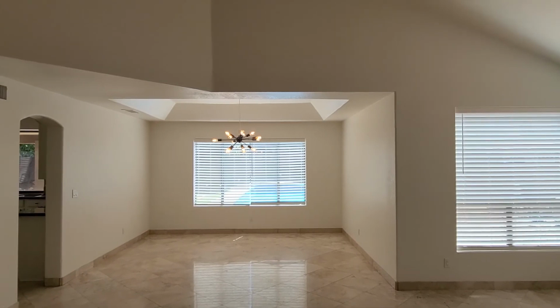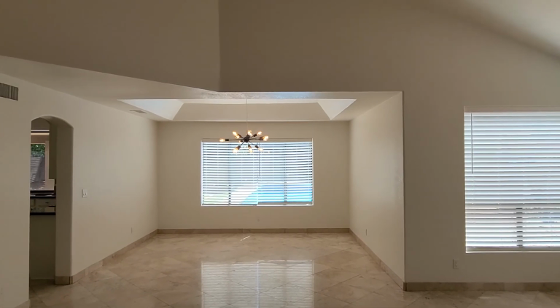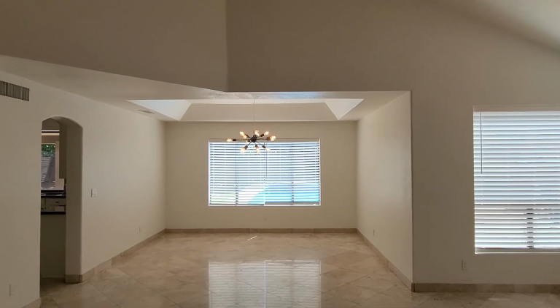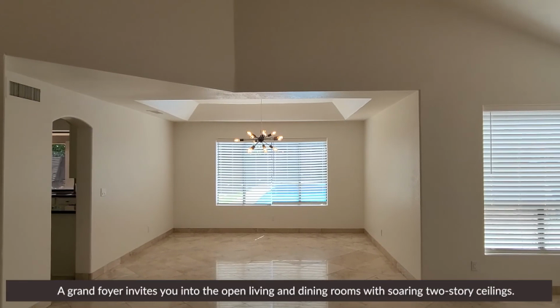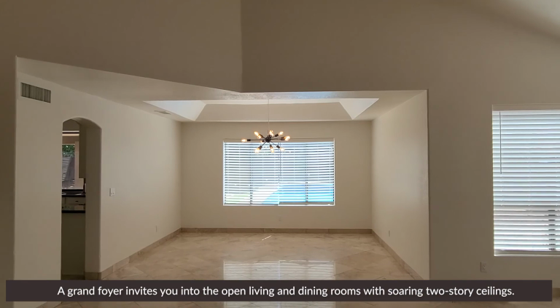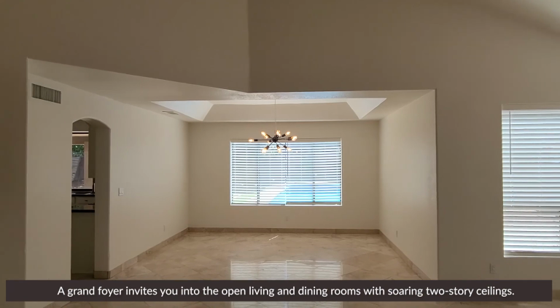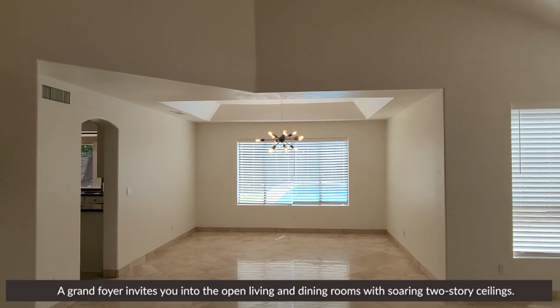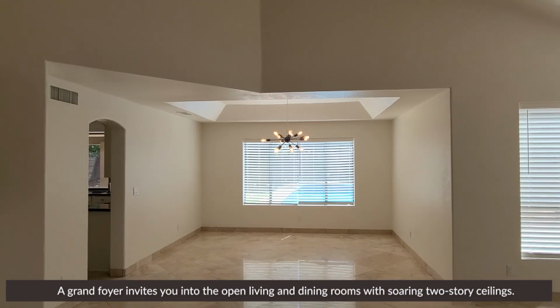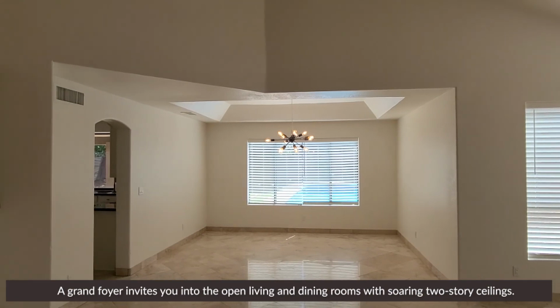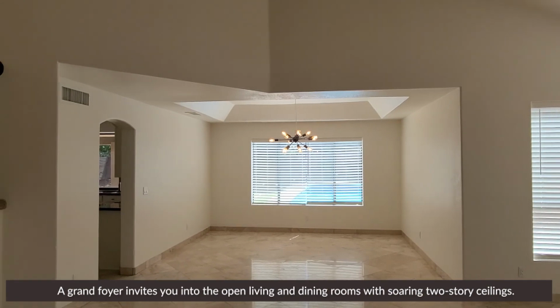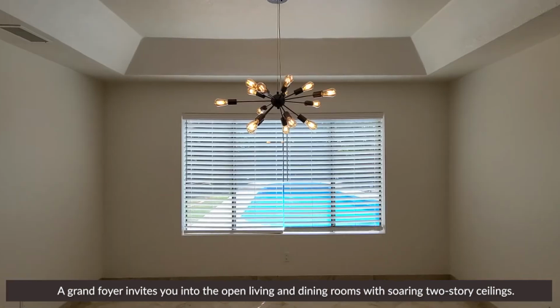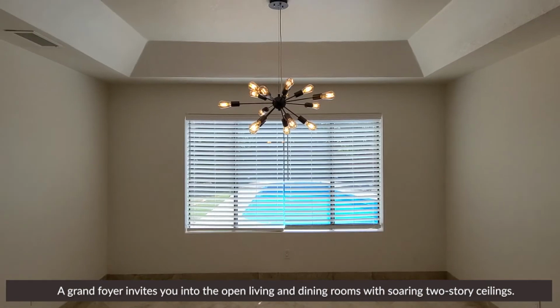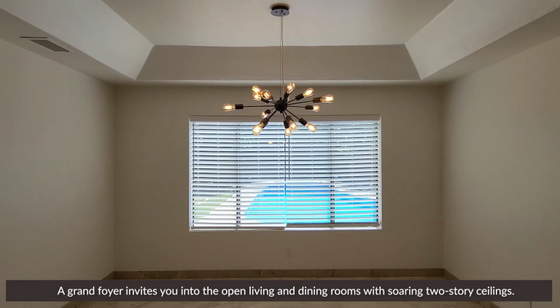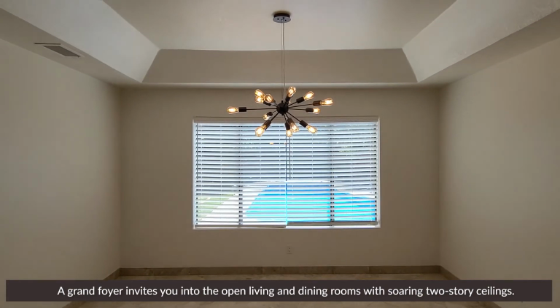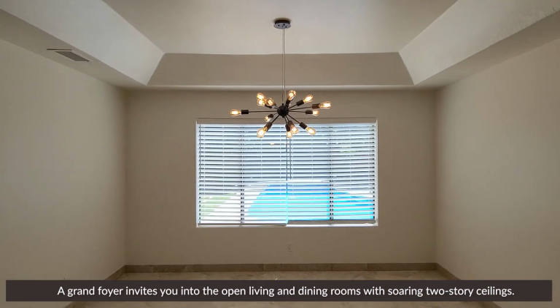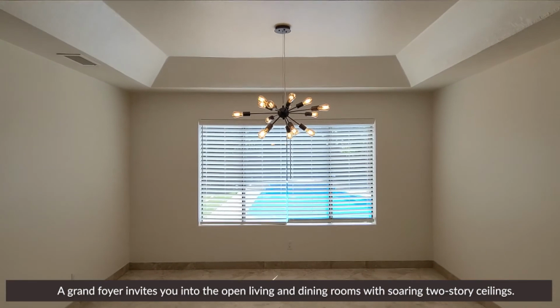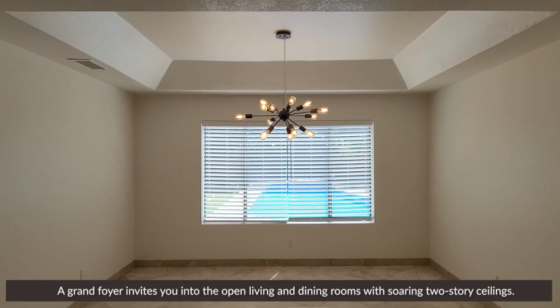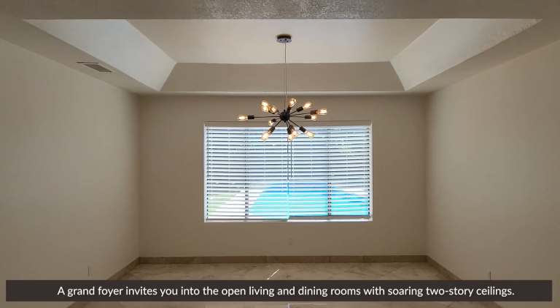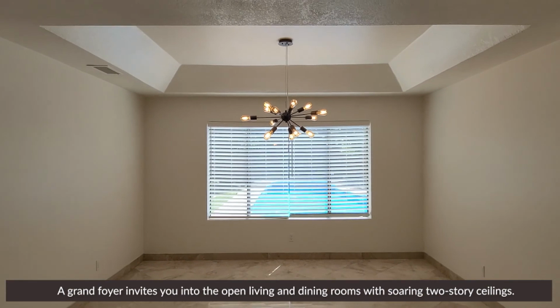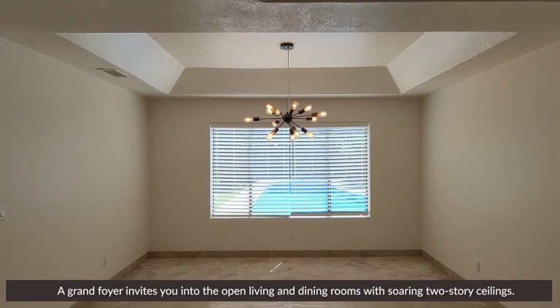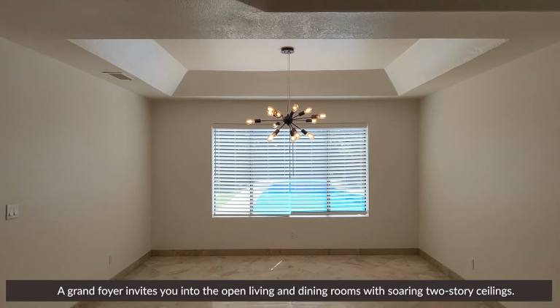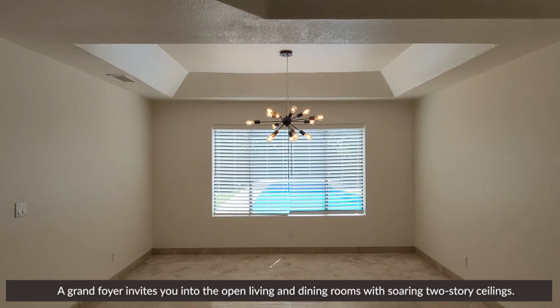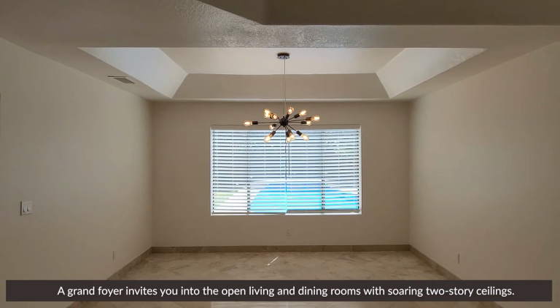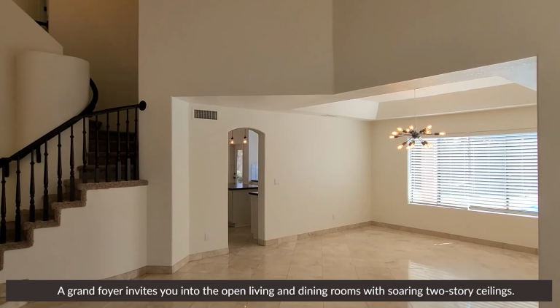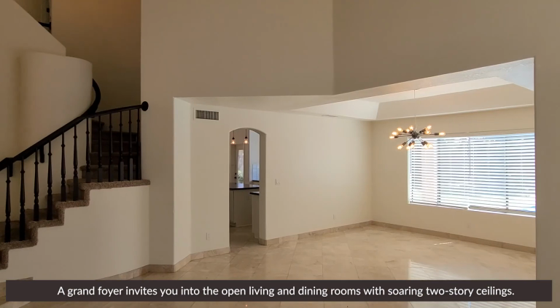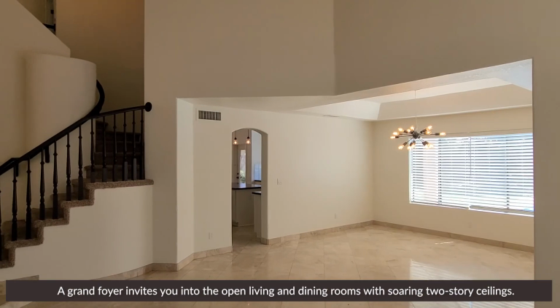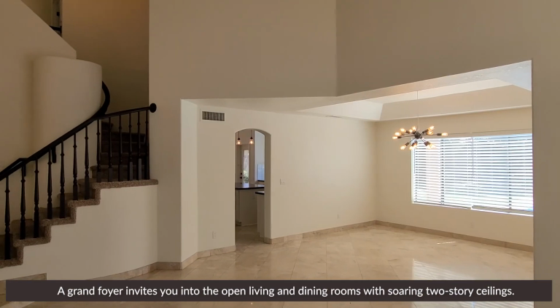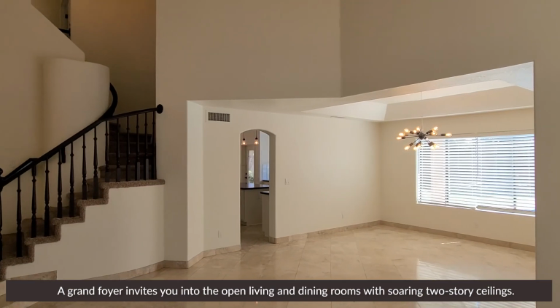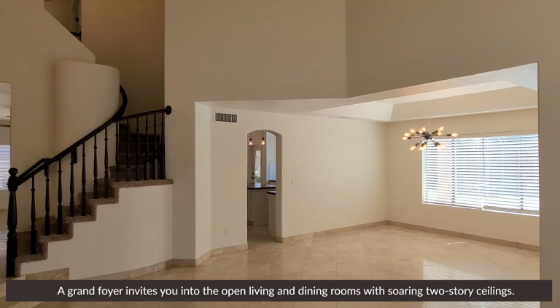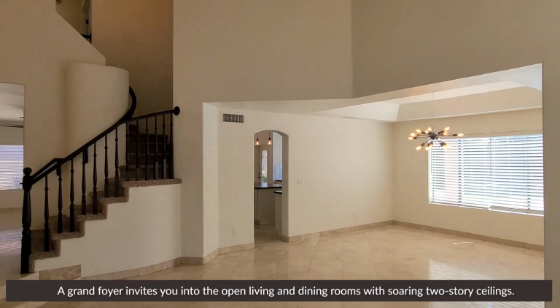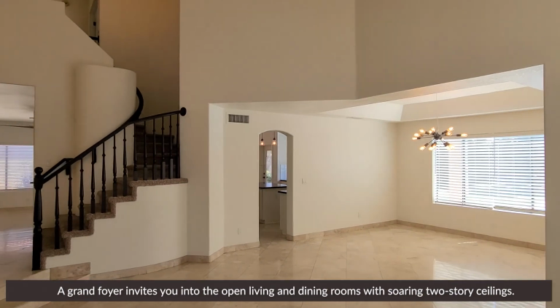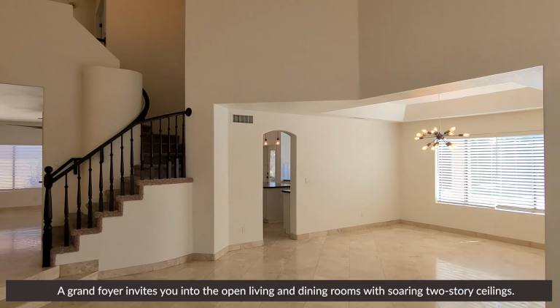A grand foyer invites you into the open living and dining rooms with soaring two-story ceilings.